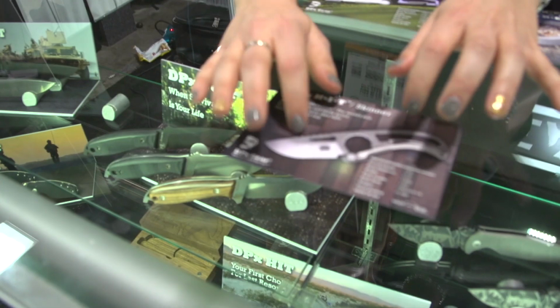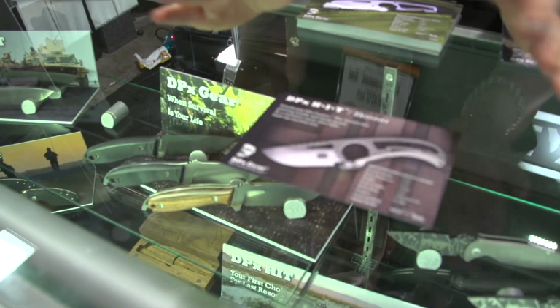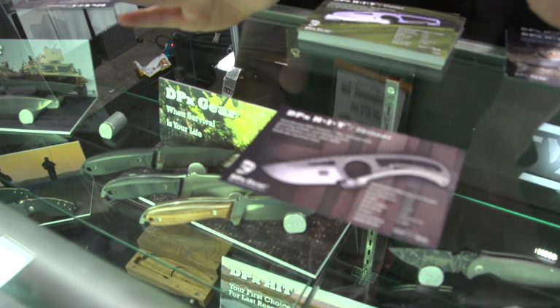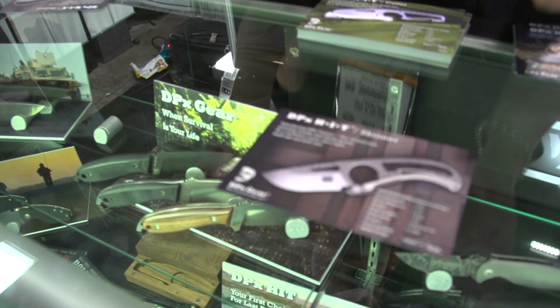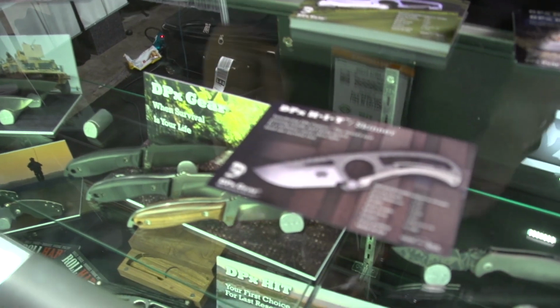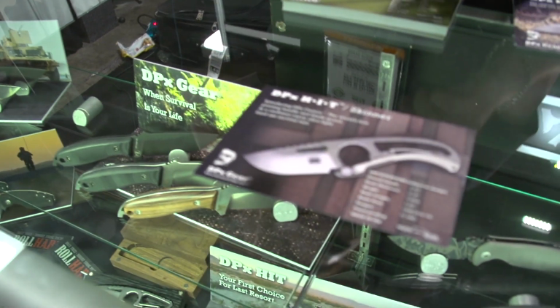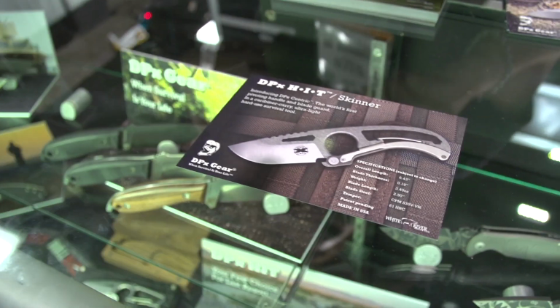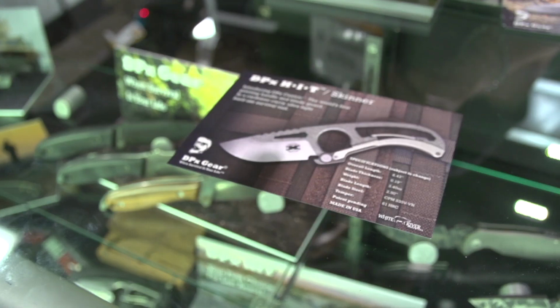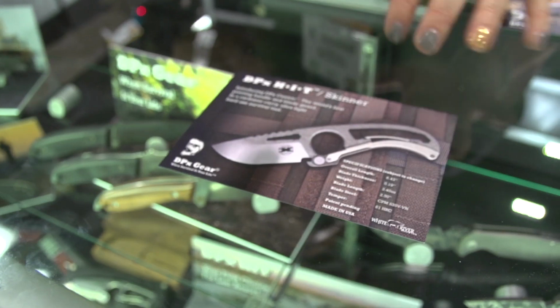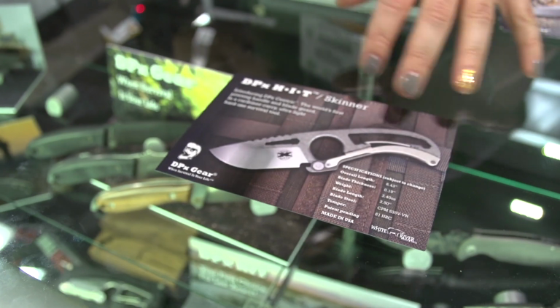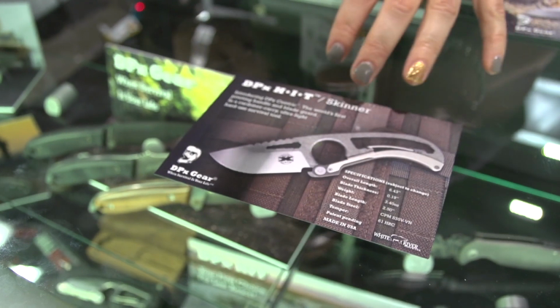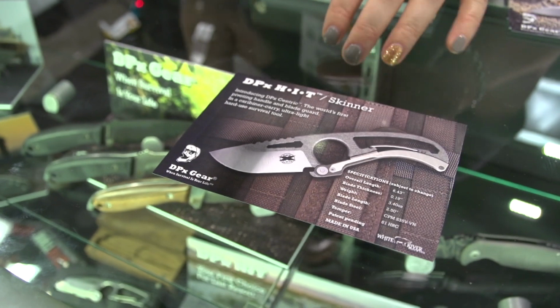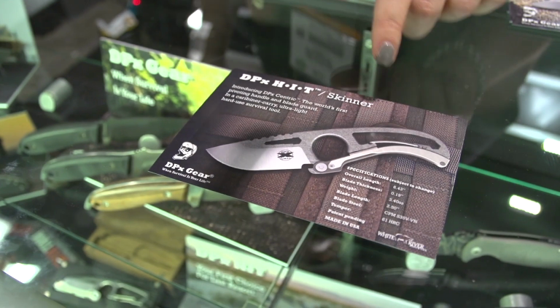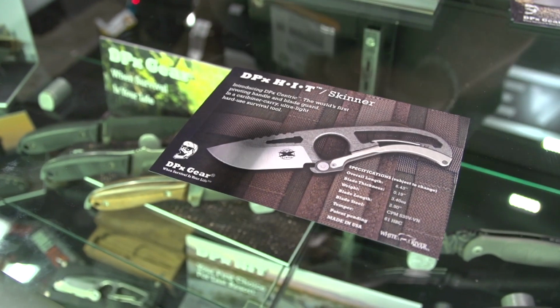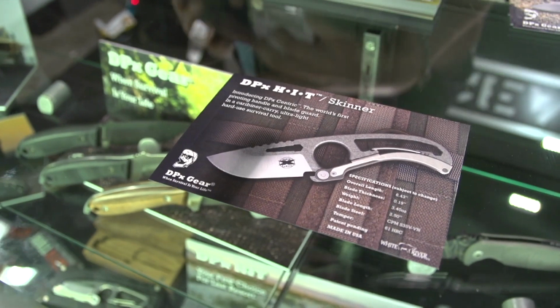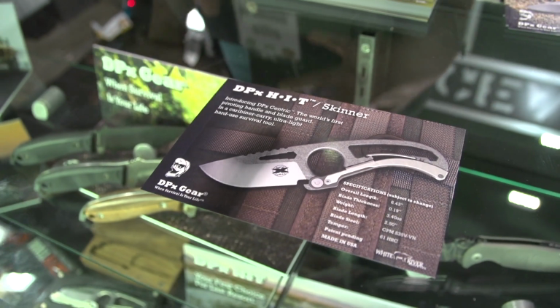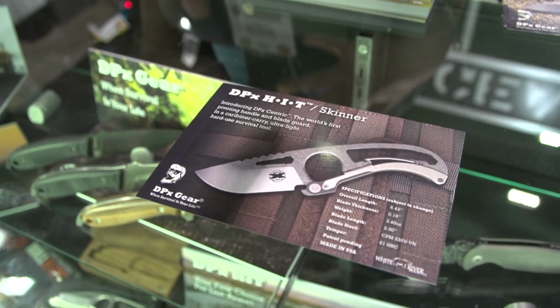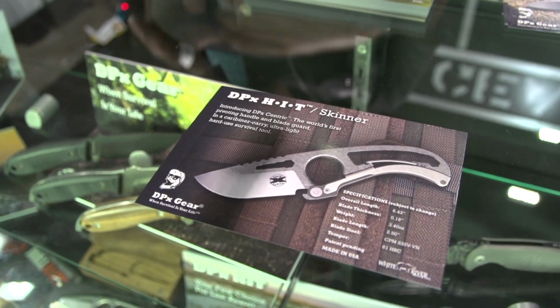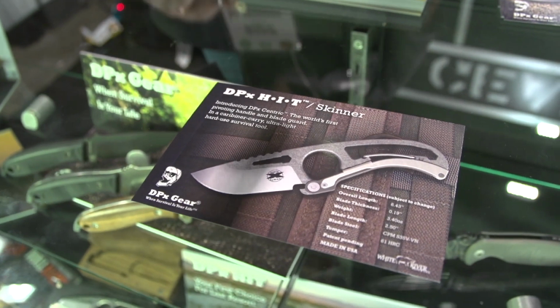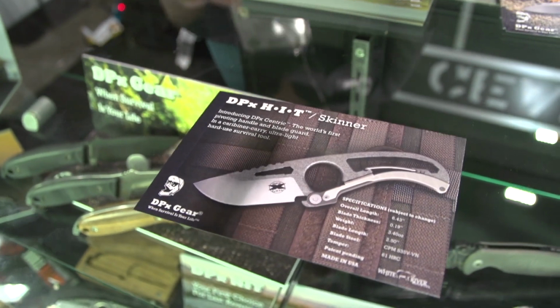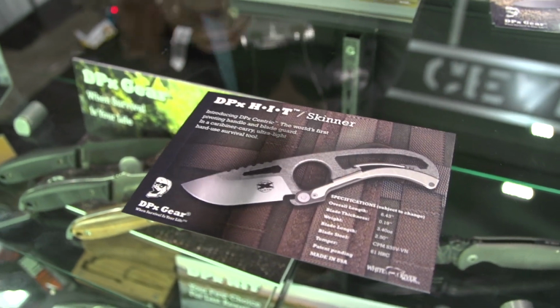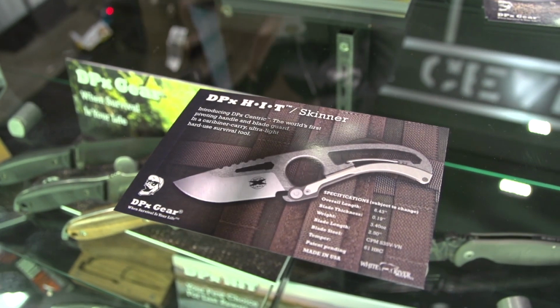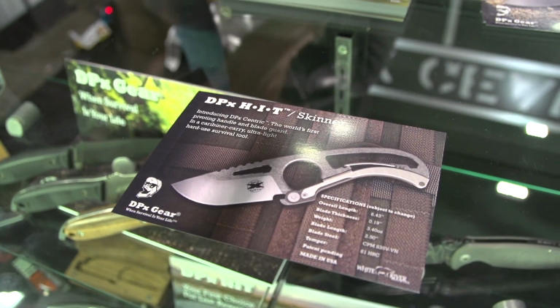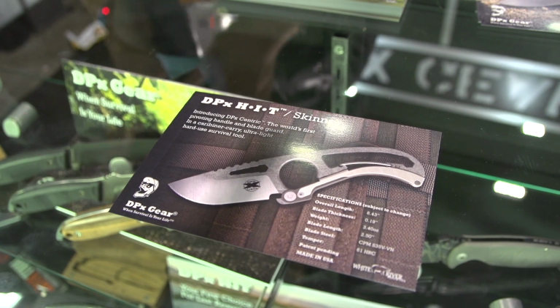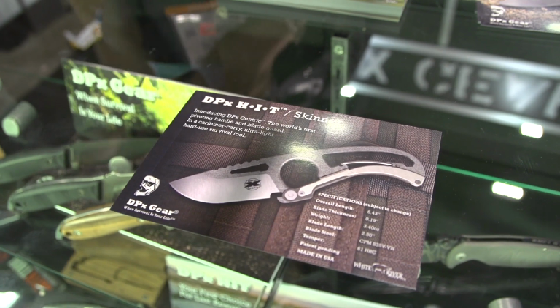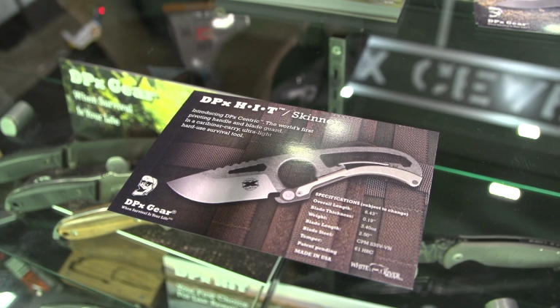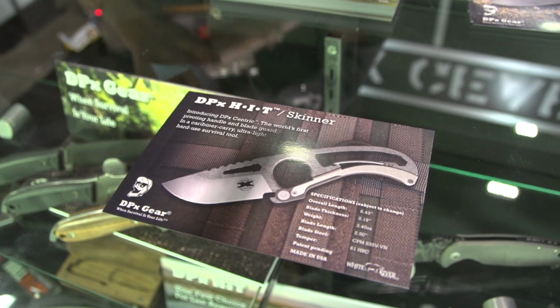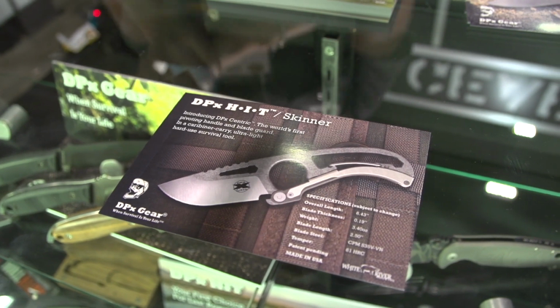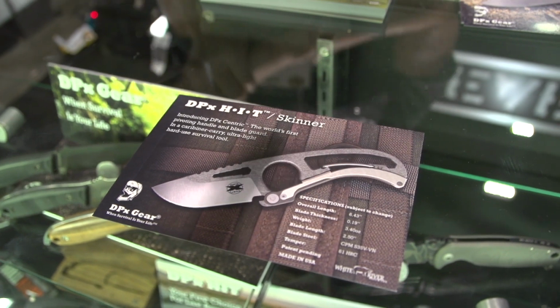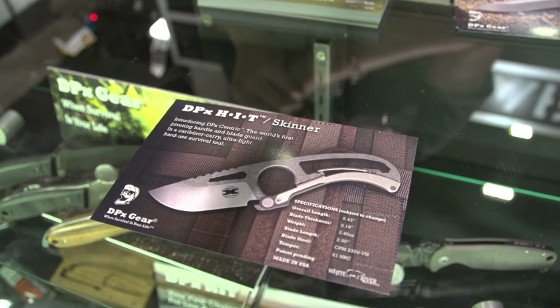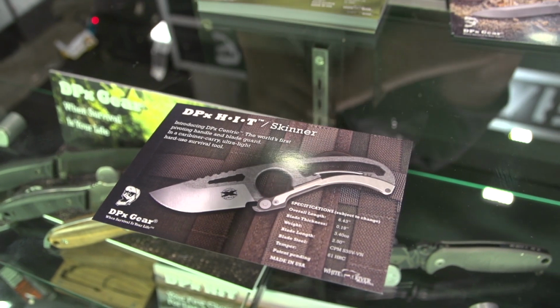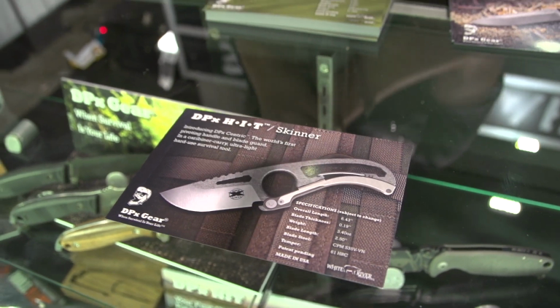This isn't an actual prototype yet. We'll come out with a little skinner version and different blade shapes and configurations.